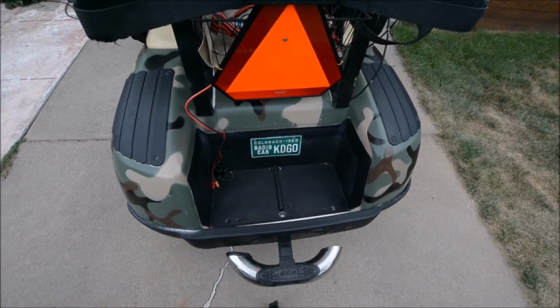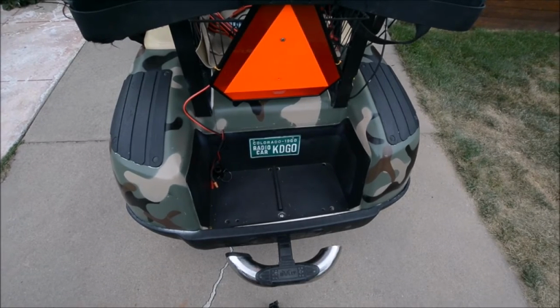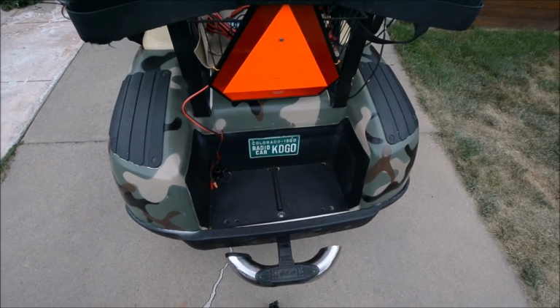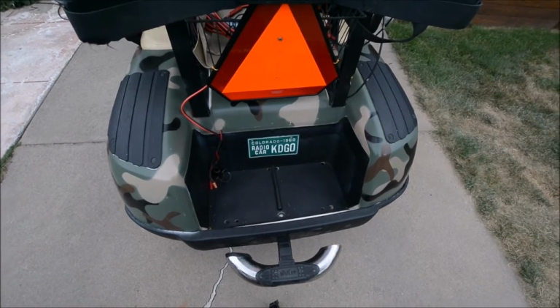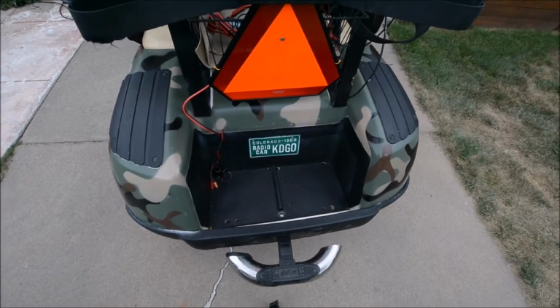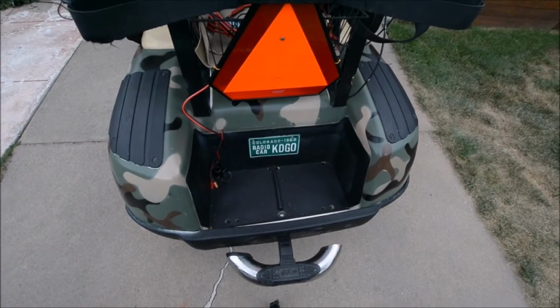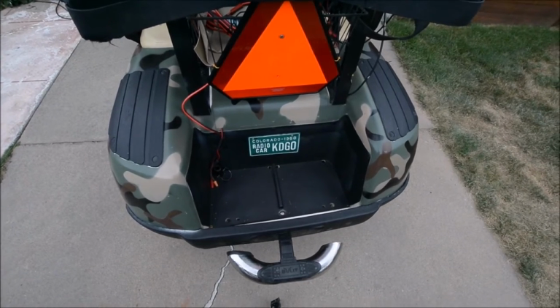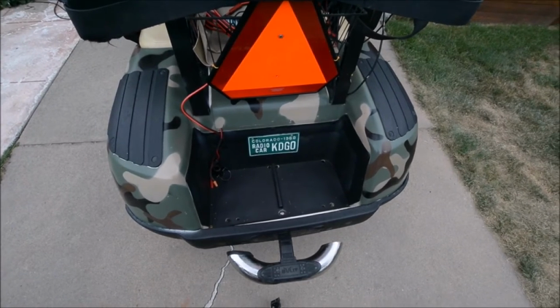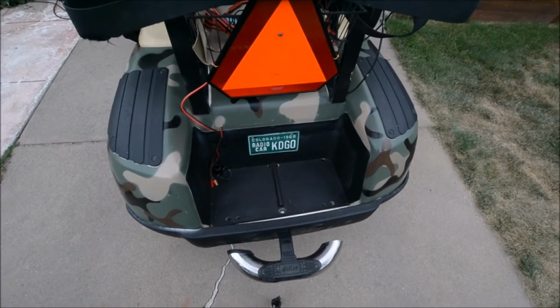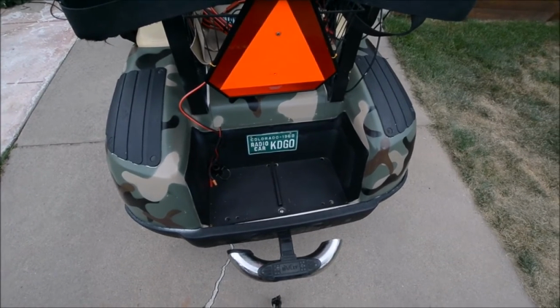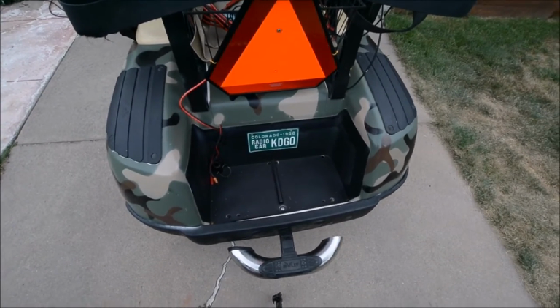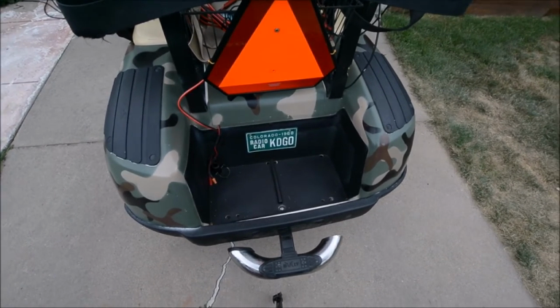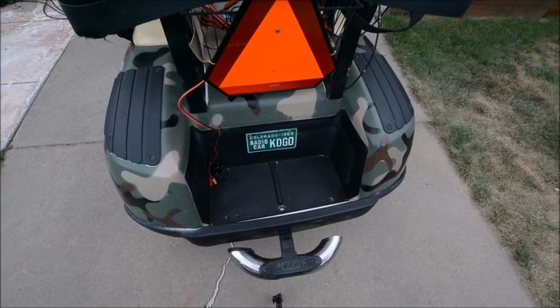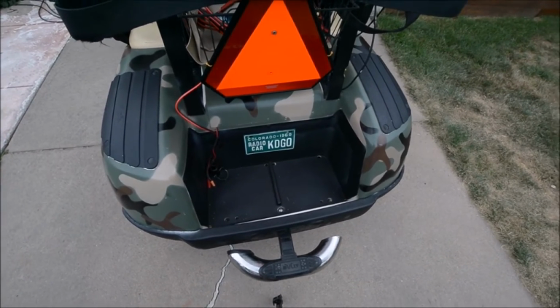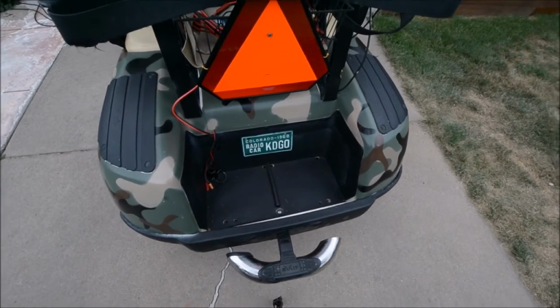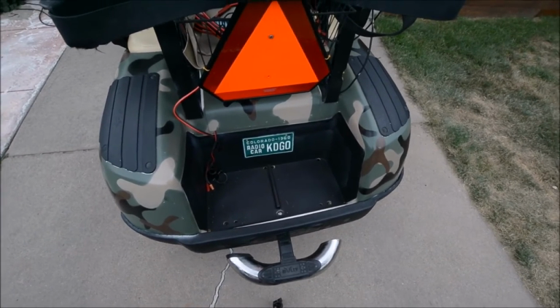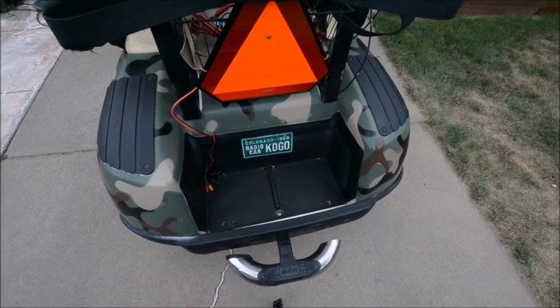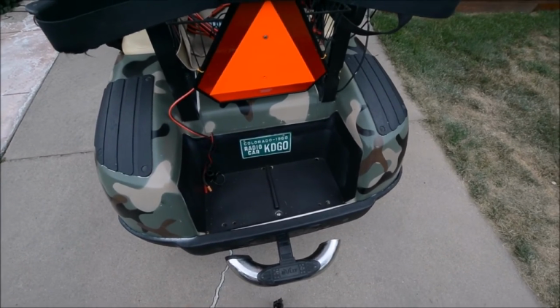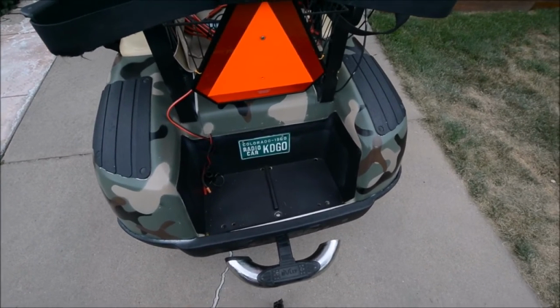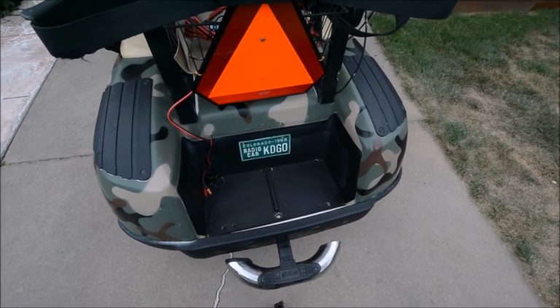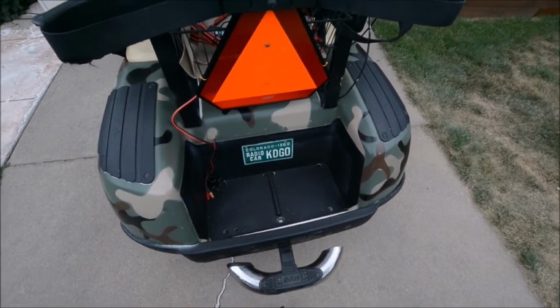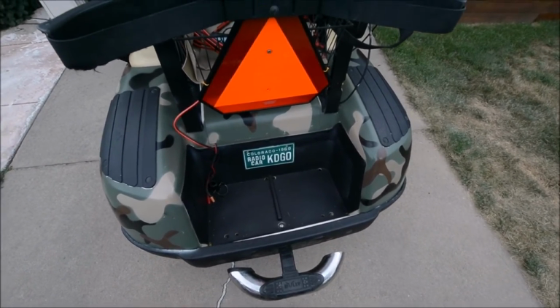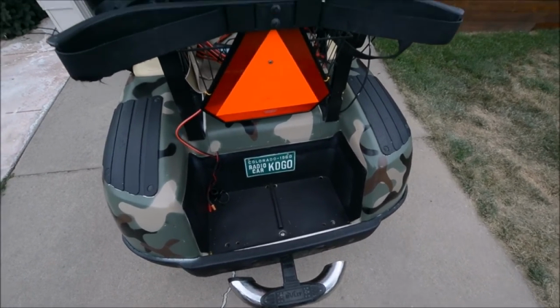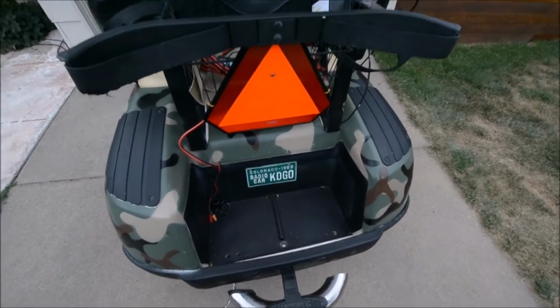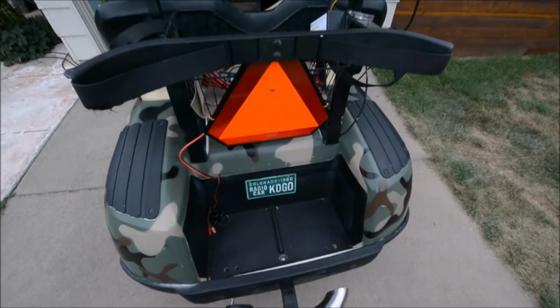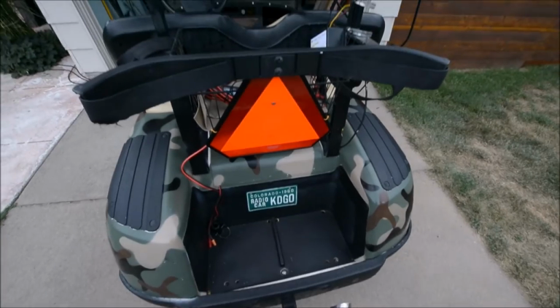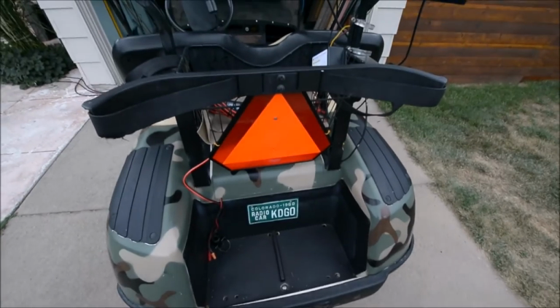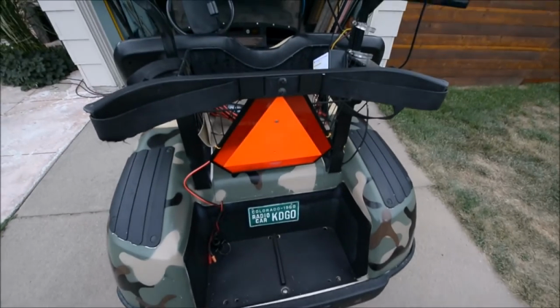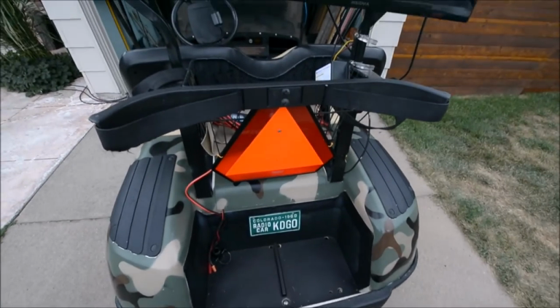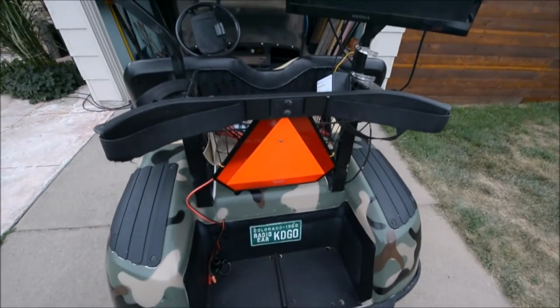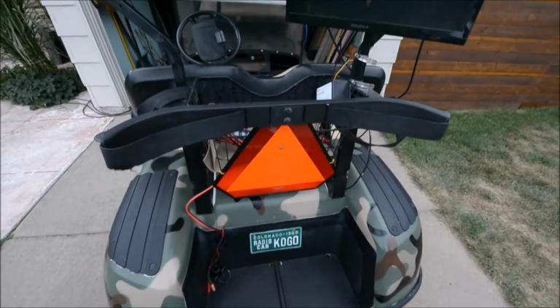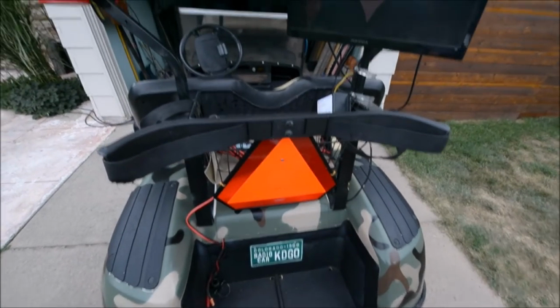KDGO, Durango, Colorado — radio cloud plate from a swap meet. Five bucks.